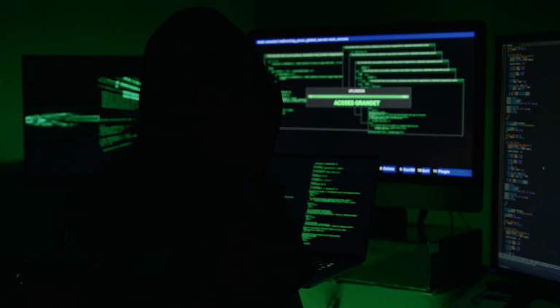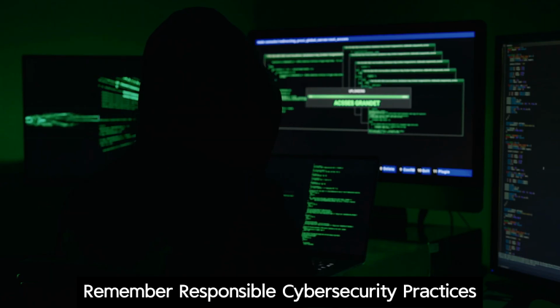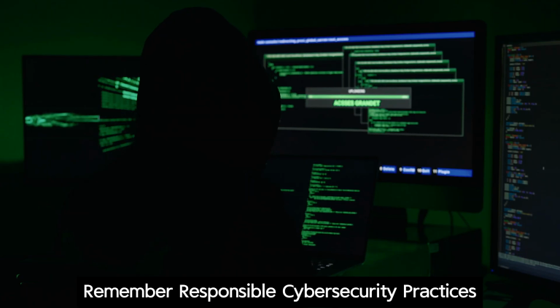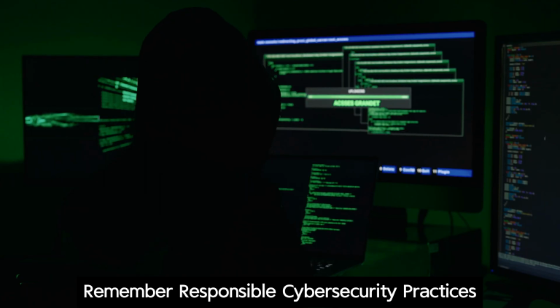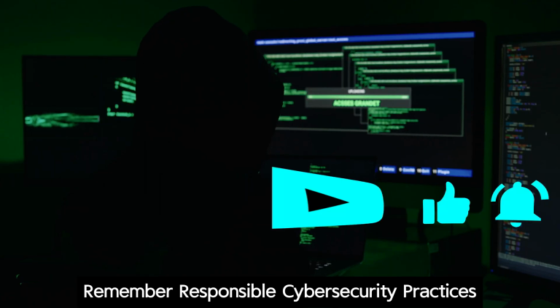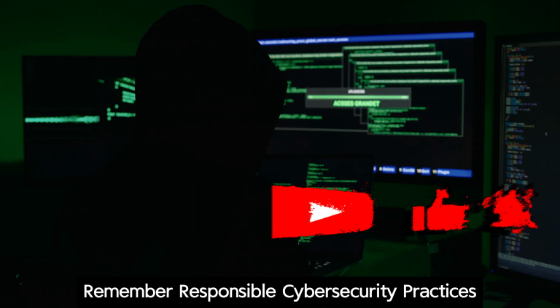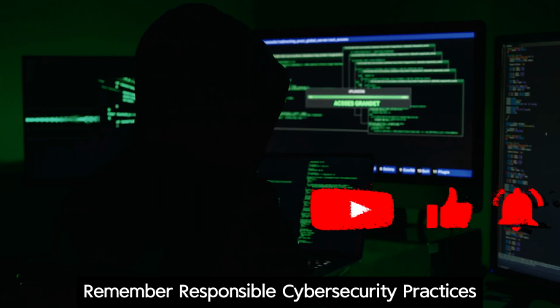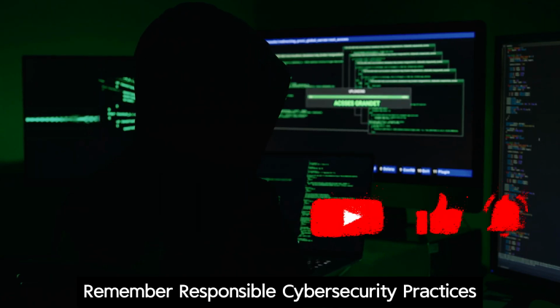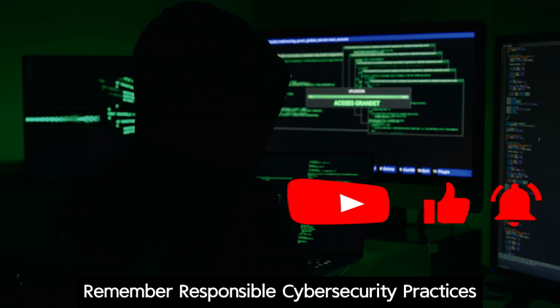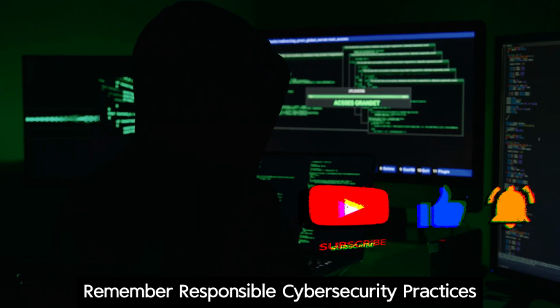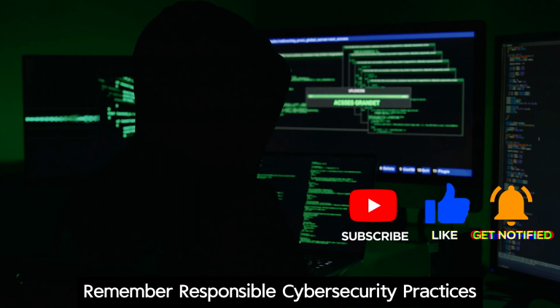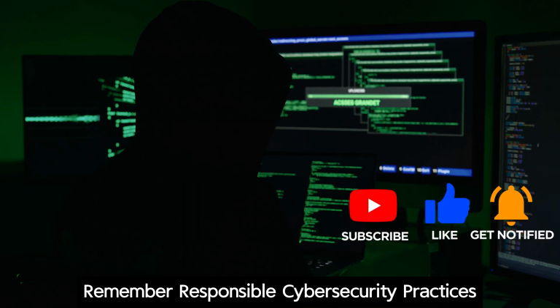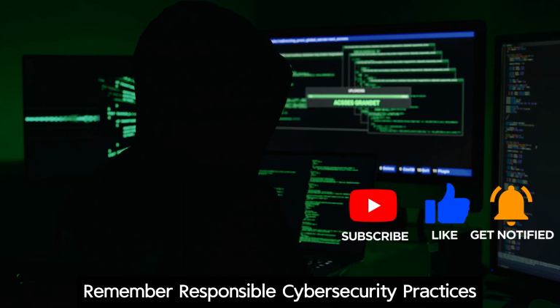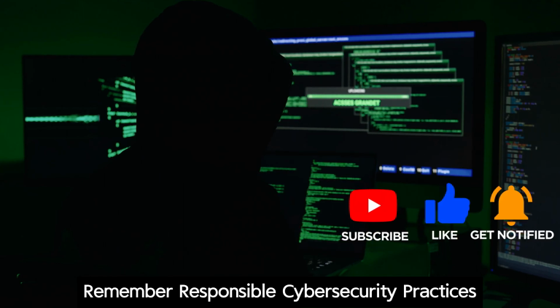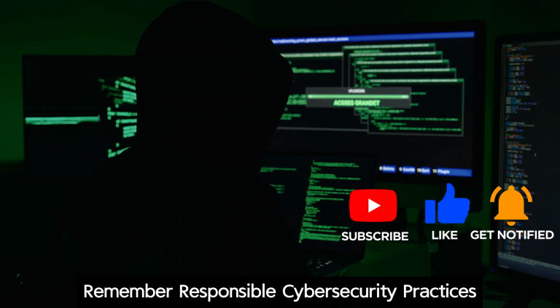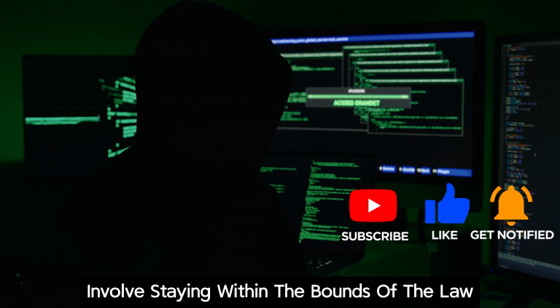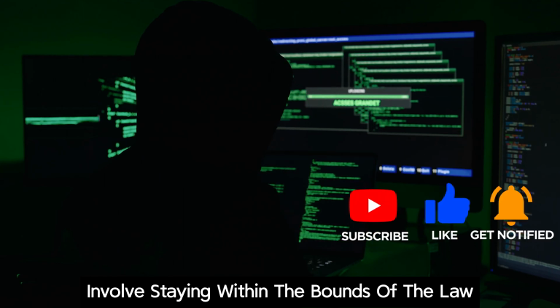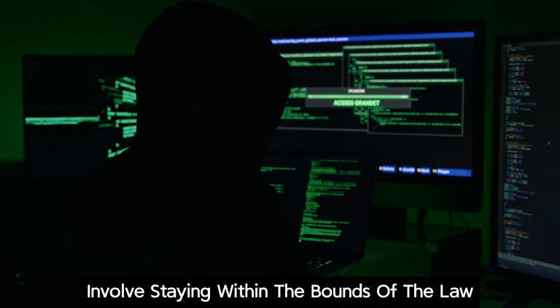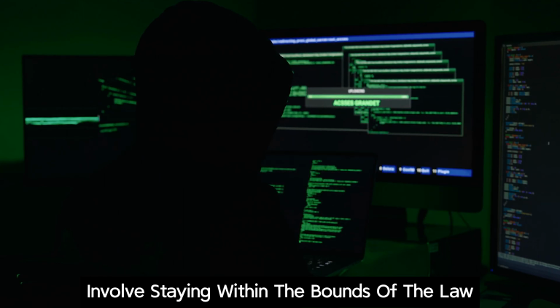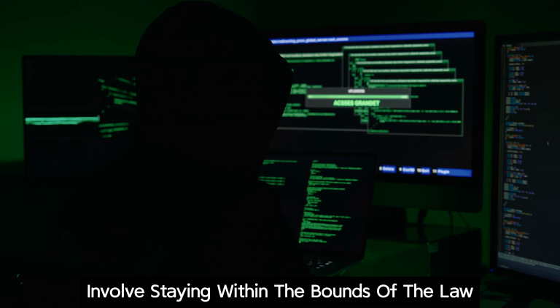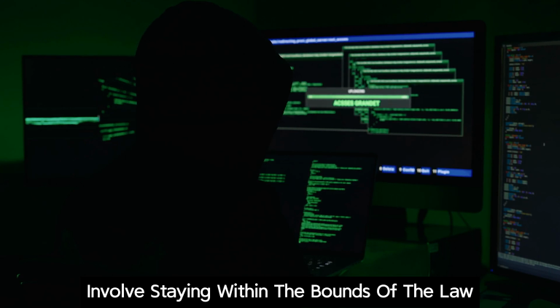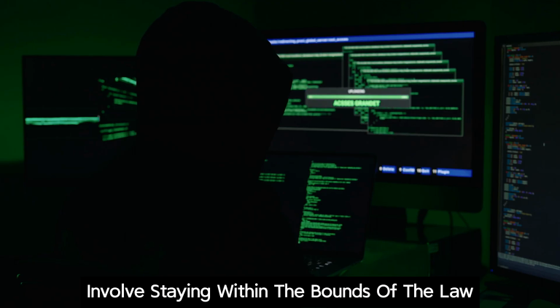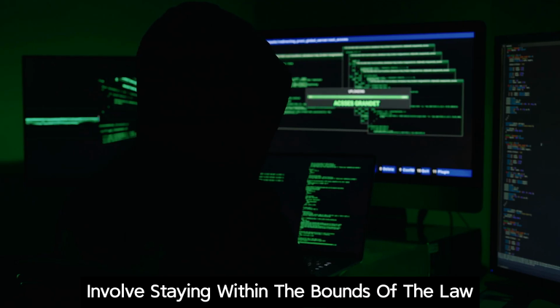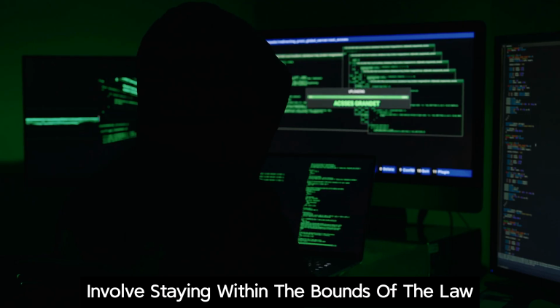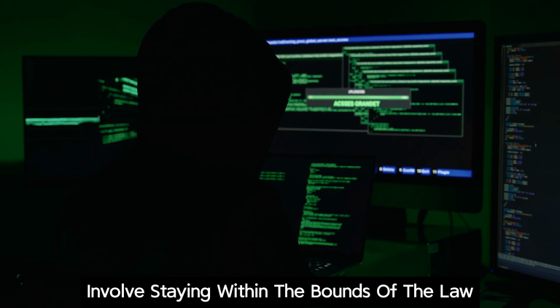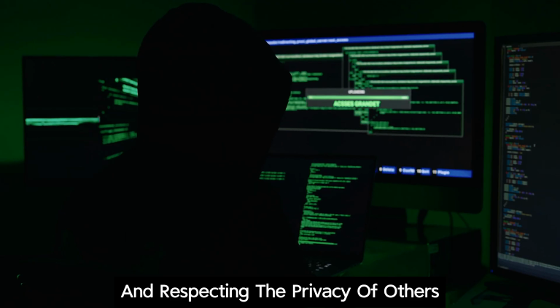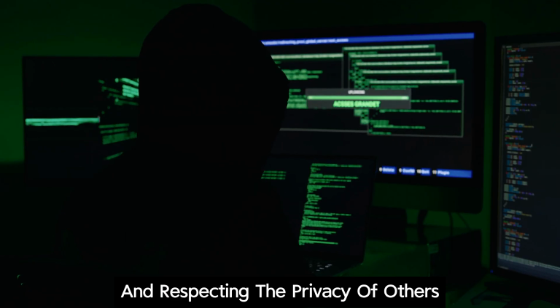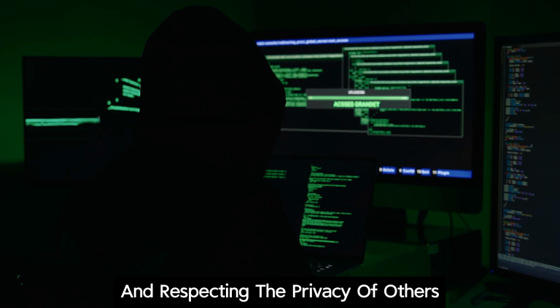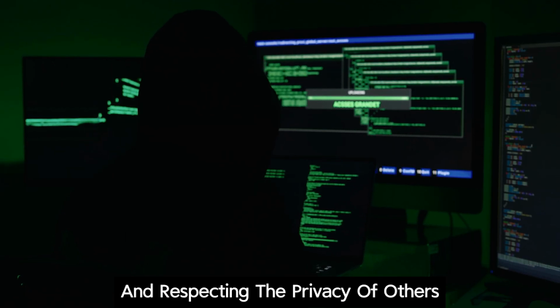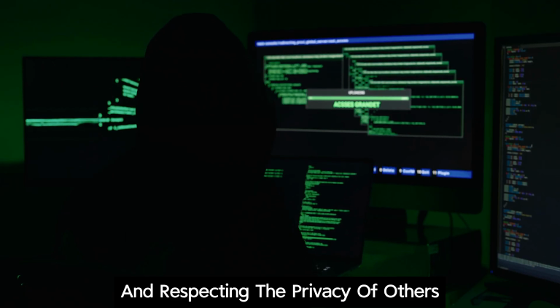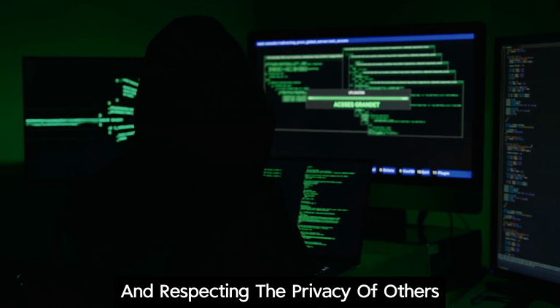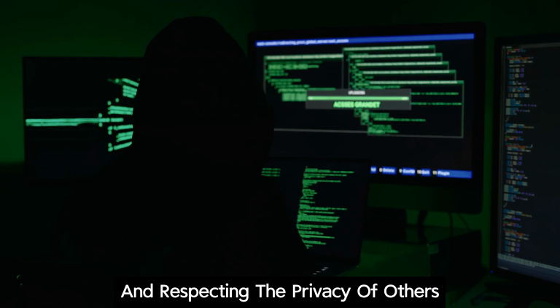Remember, responsible cyber security practices involve staying within the bounds of the law and respecting the privacy of others.